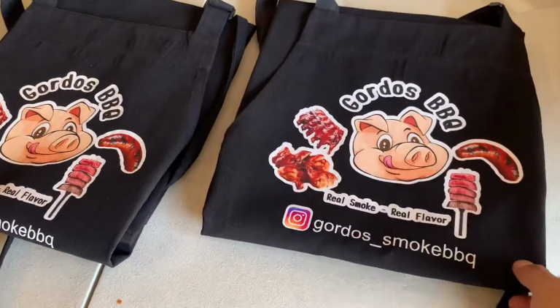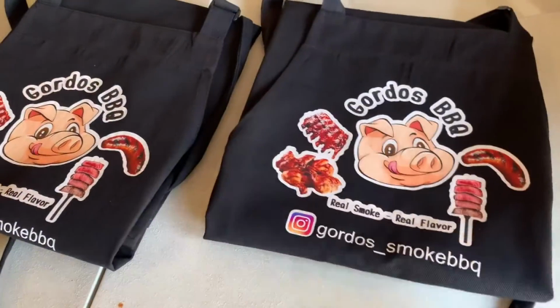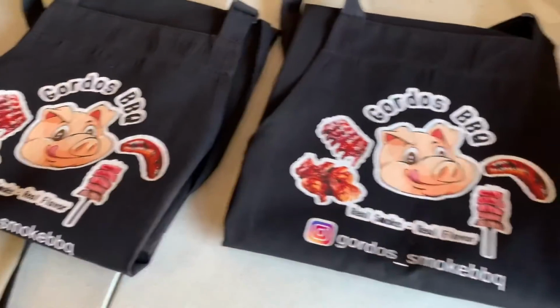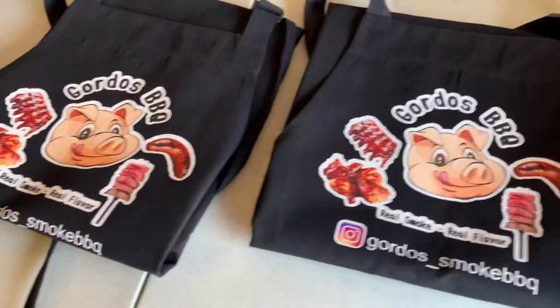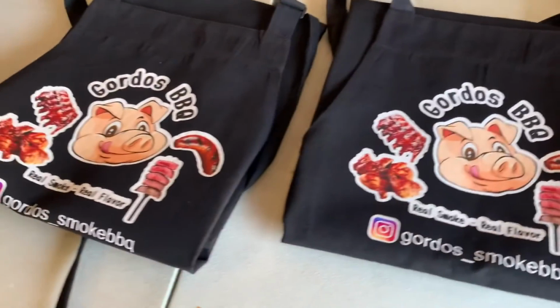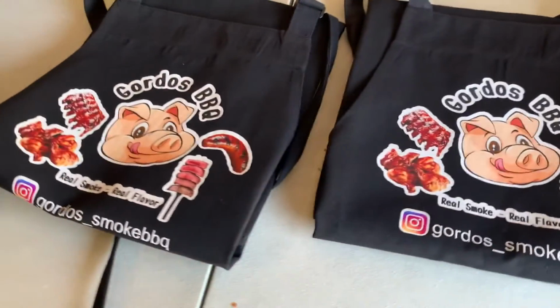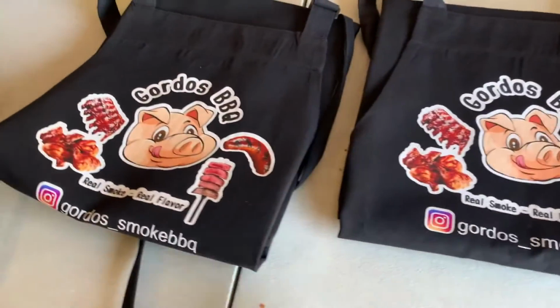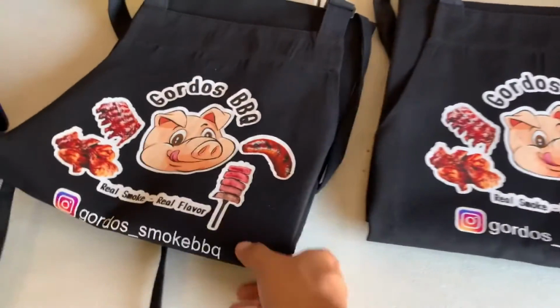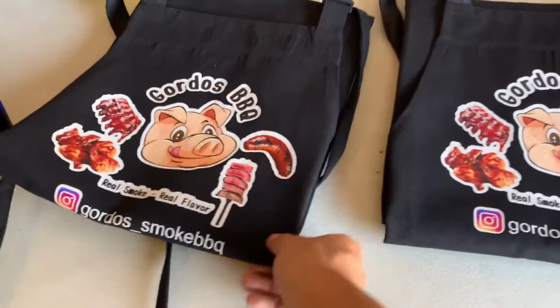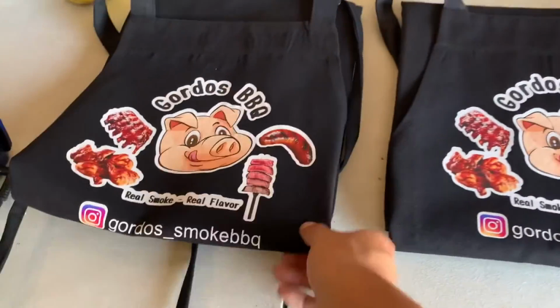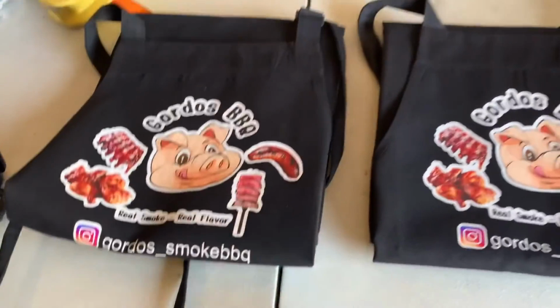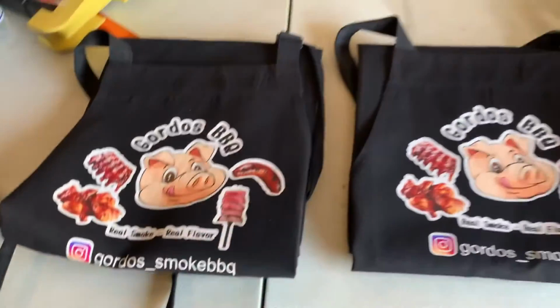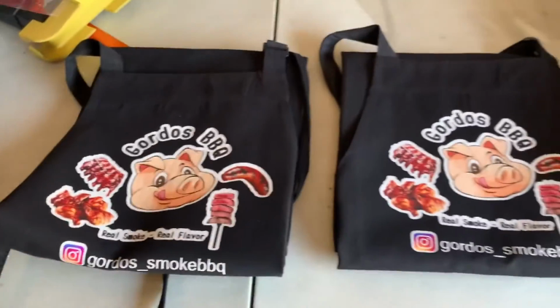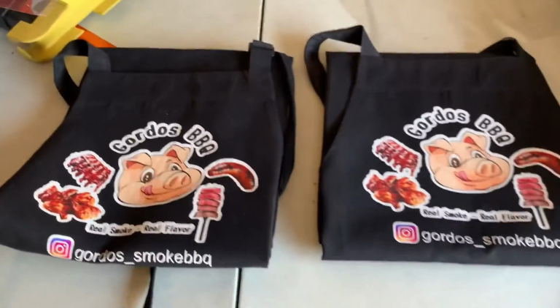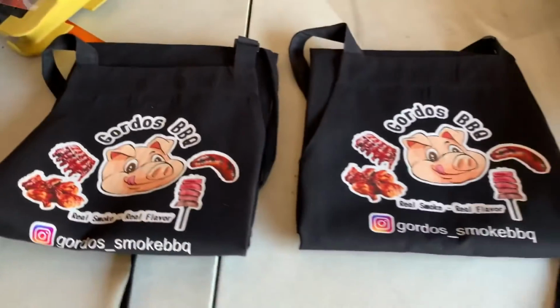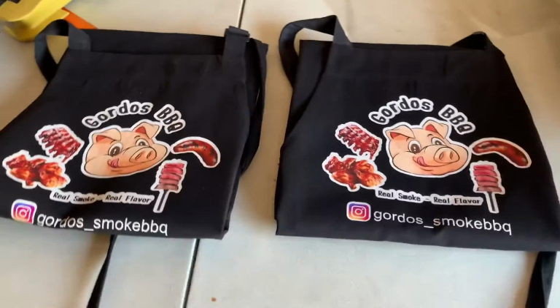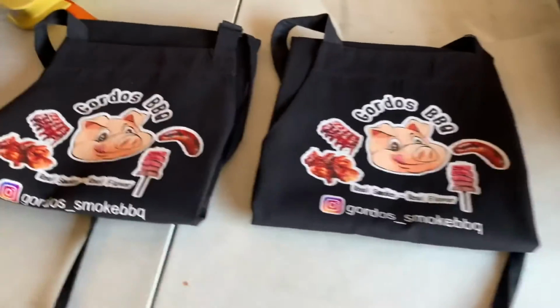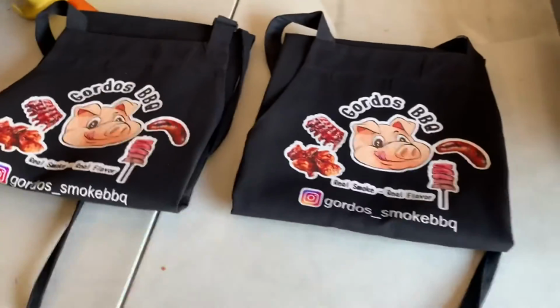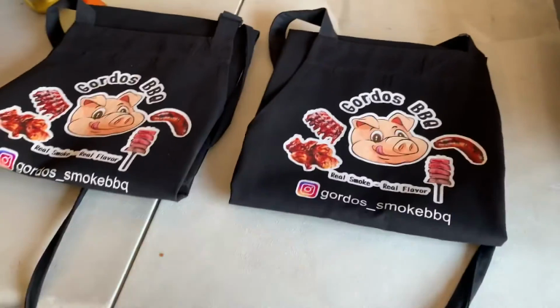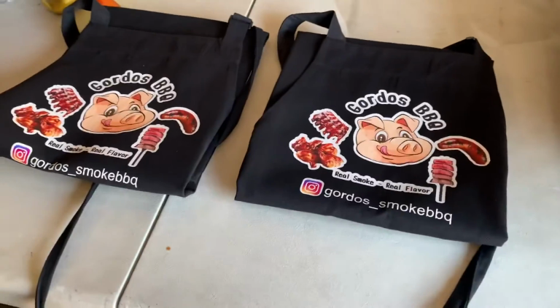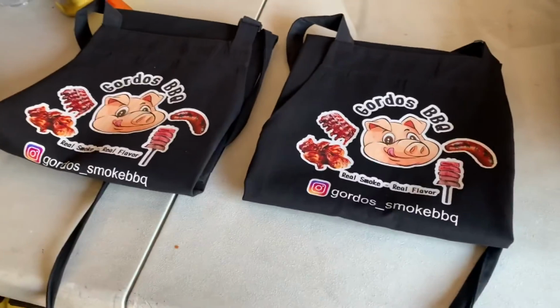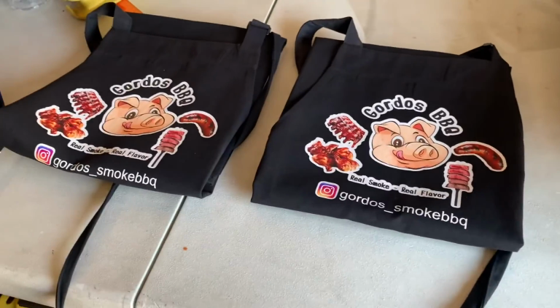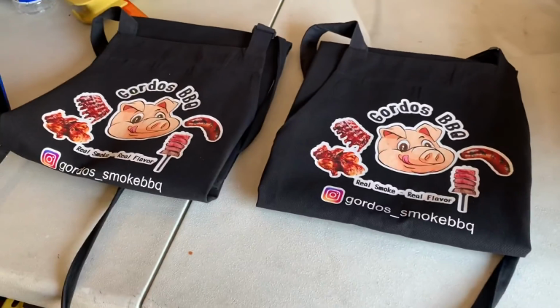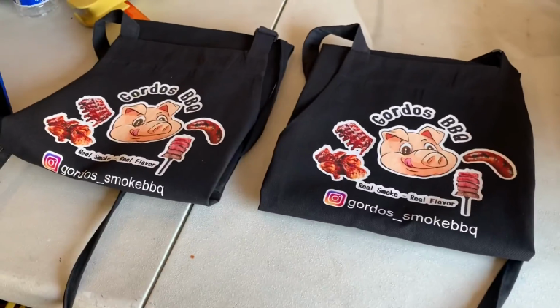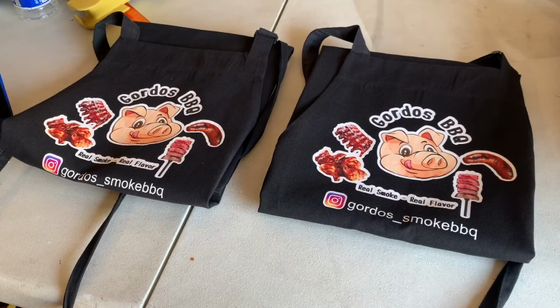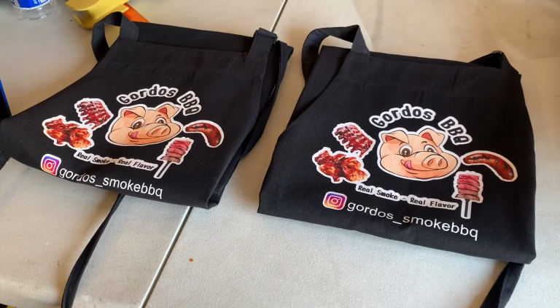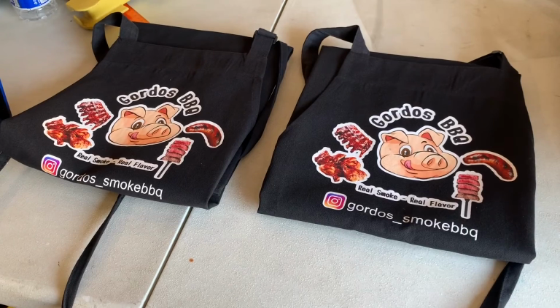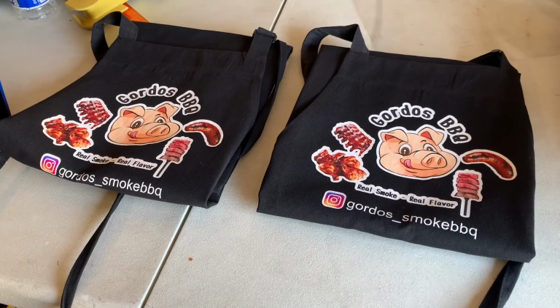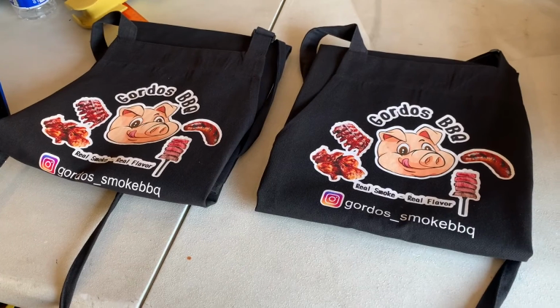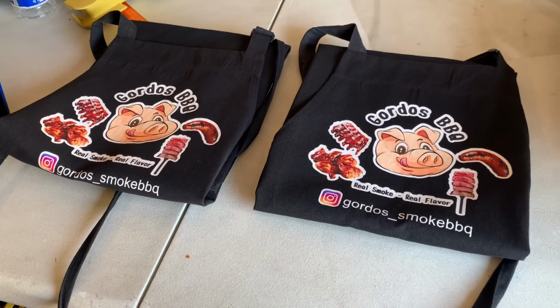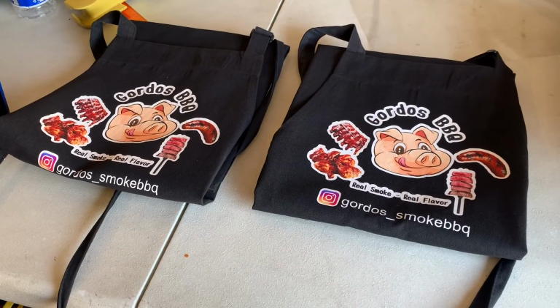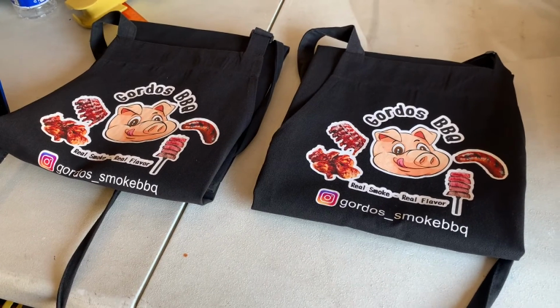The aprons are done, and now to give them to the customer.